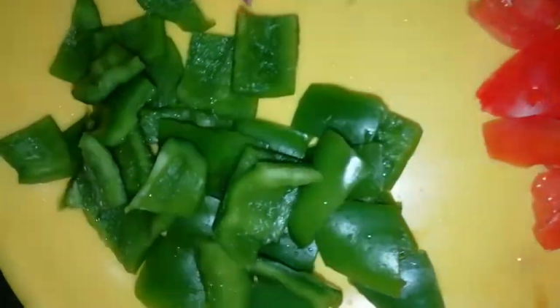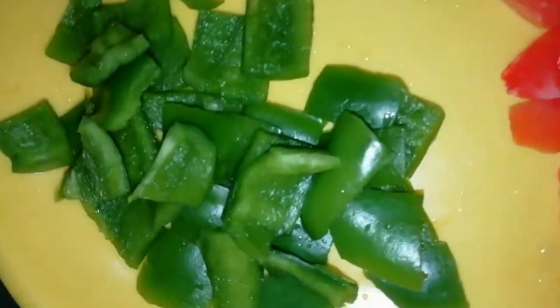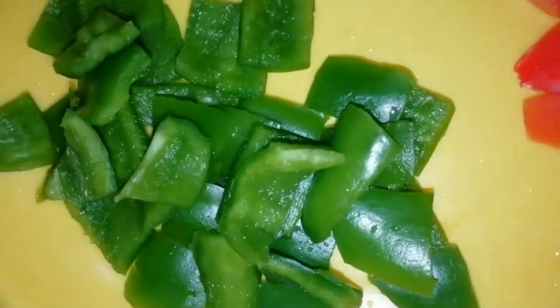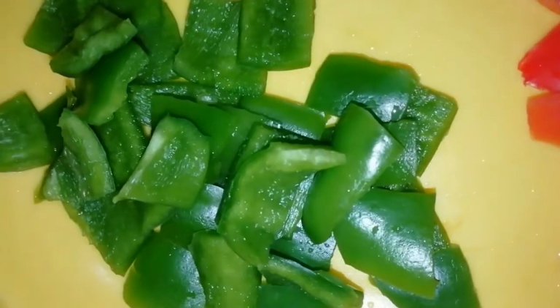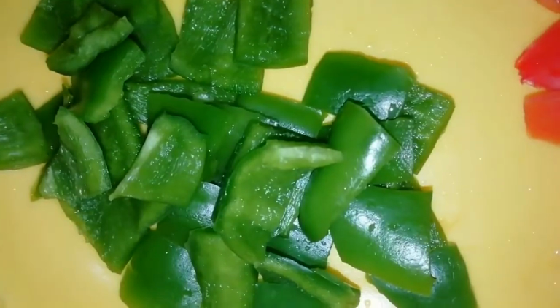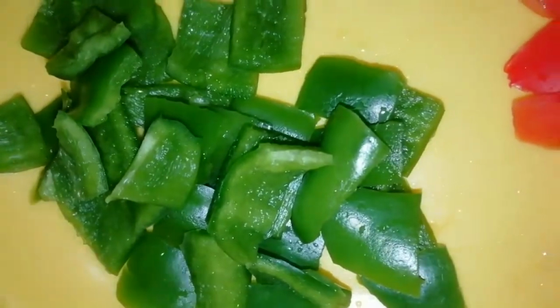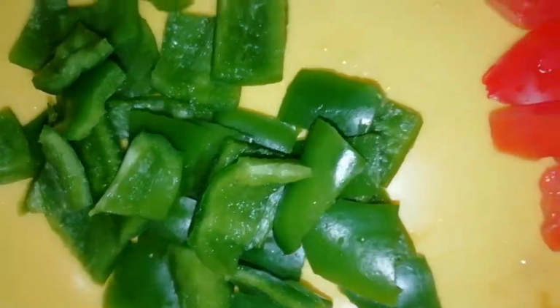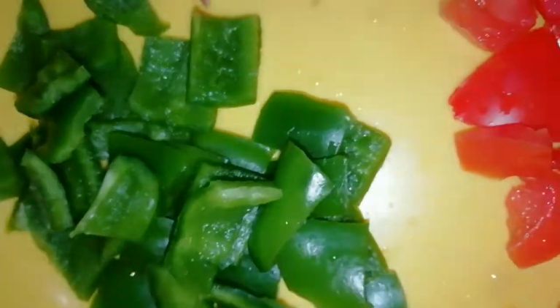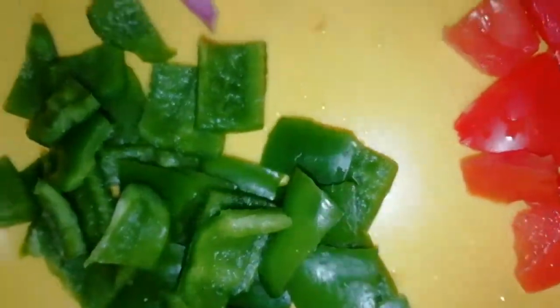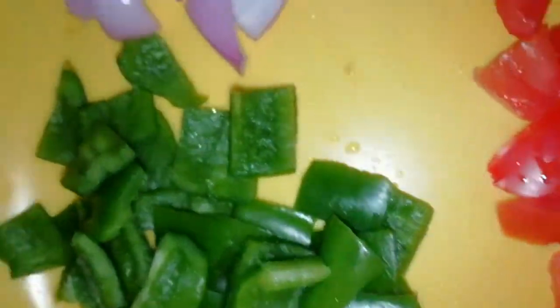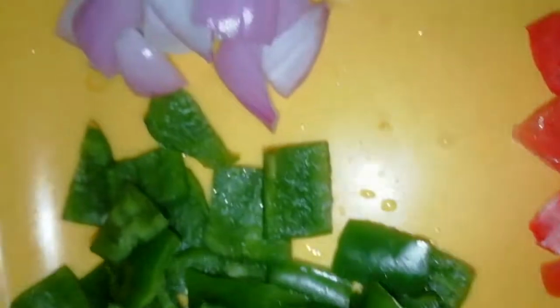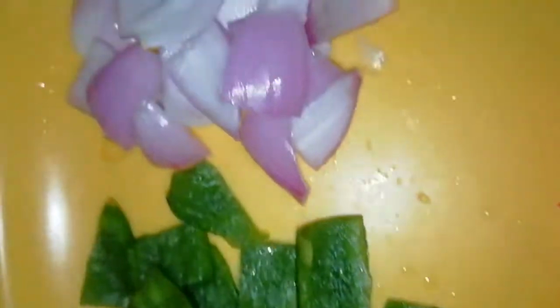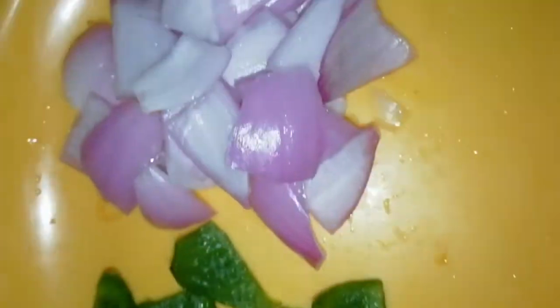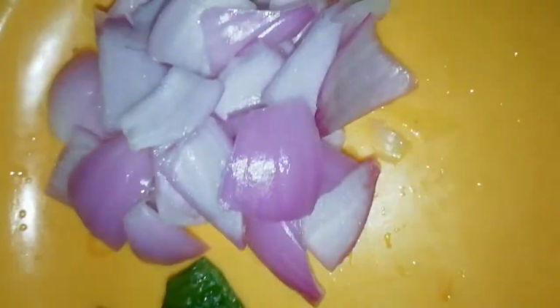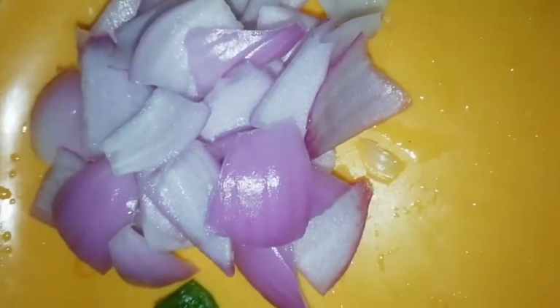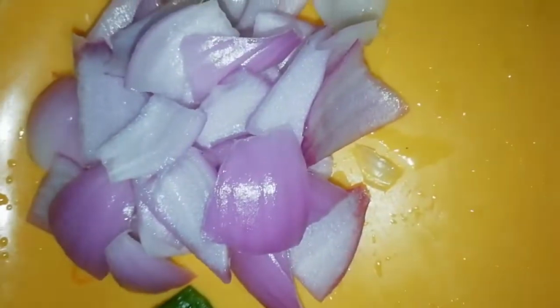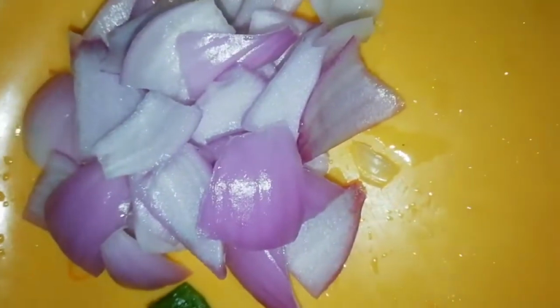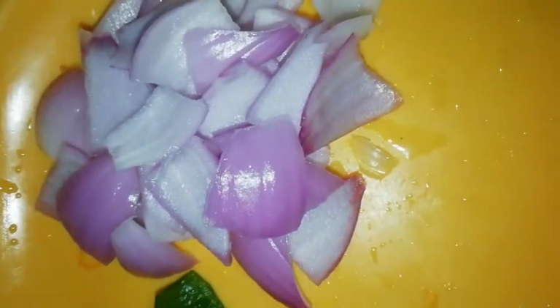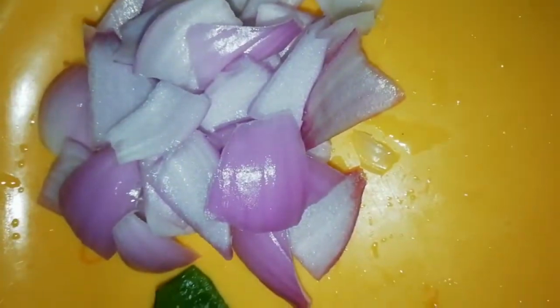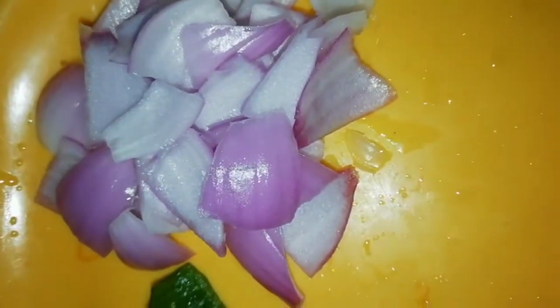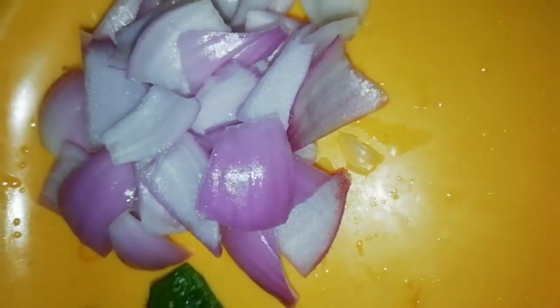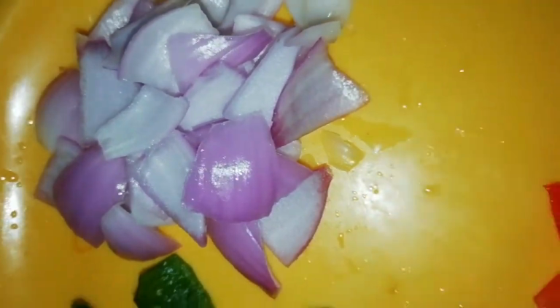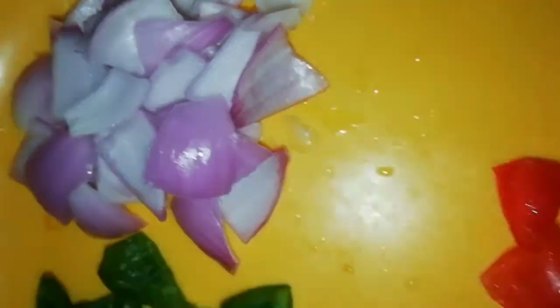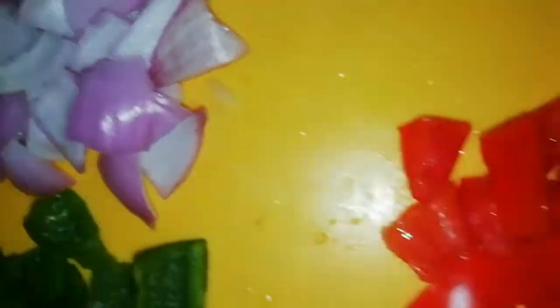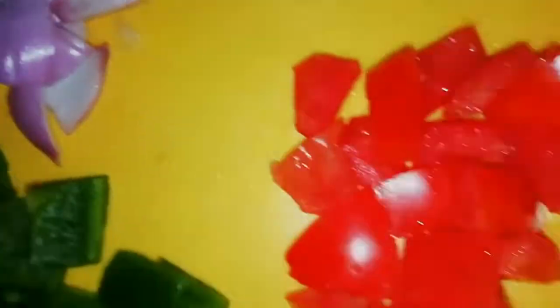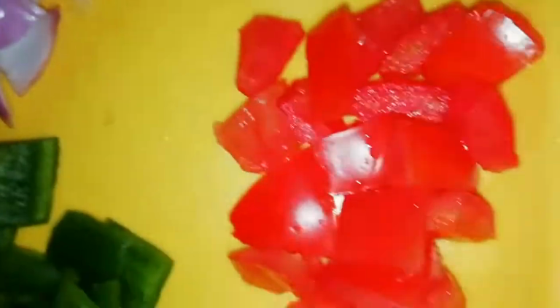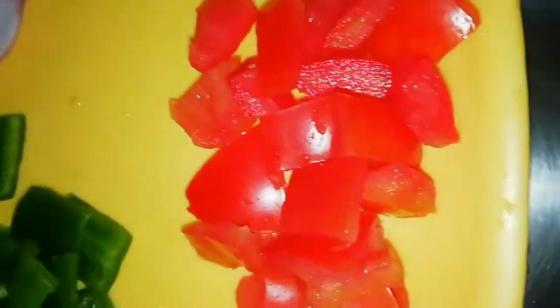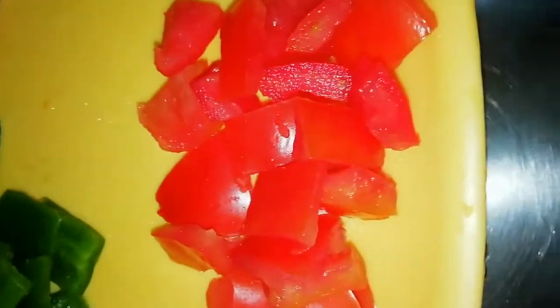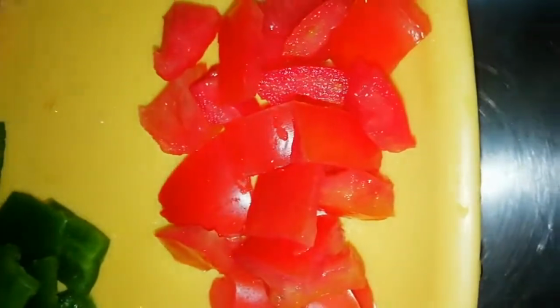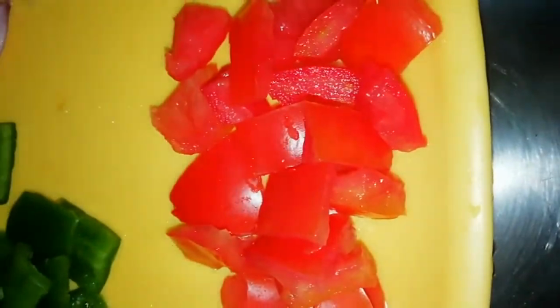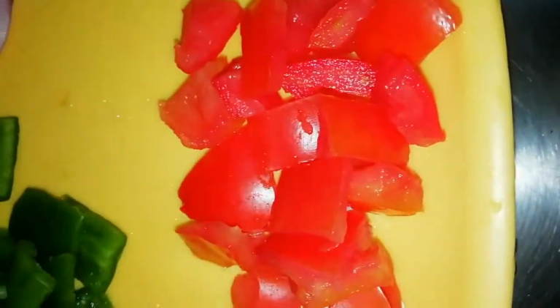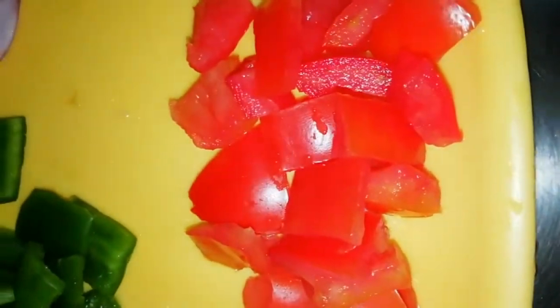I am going to have capsicum, onions, and tomatoes.